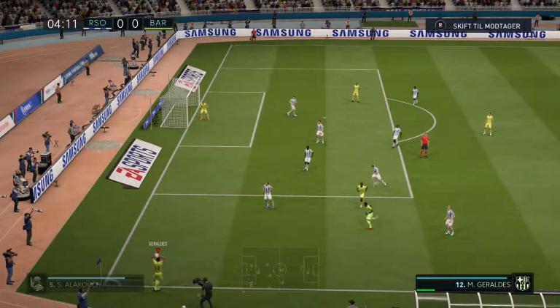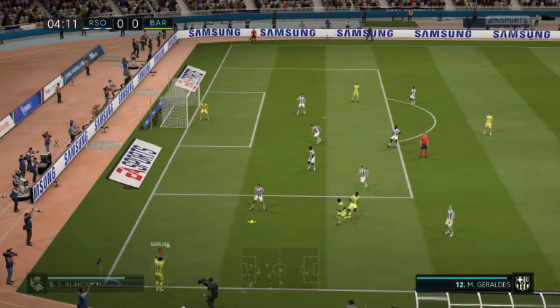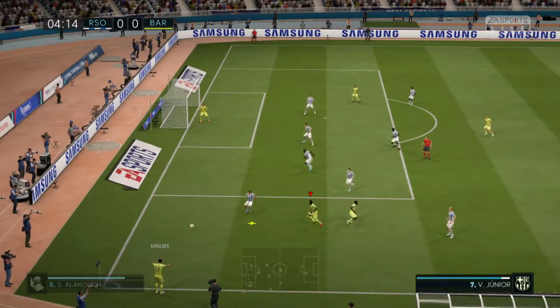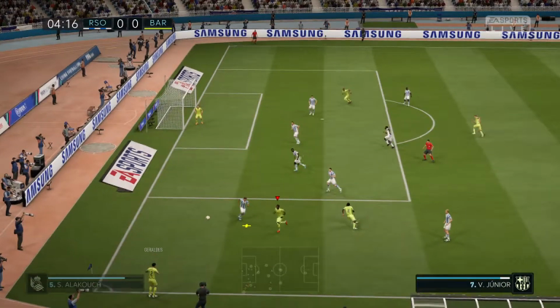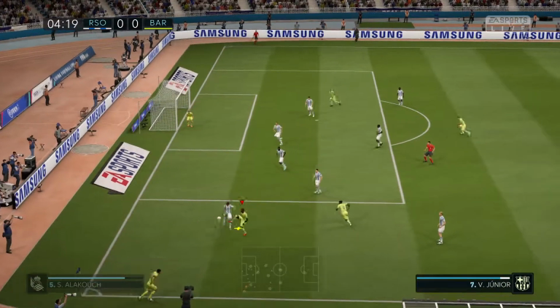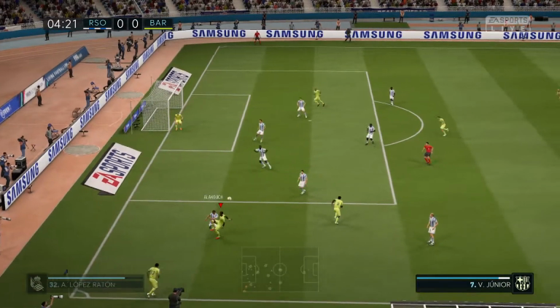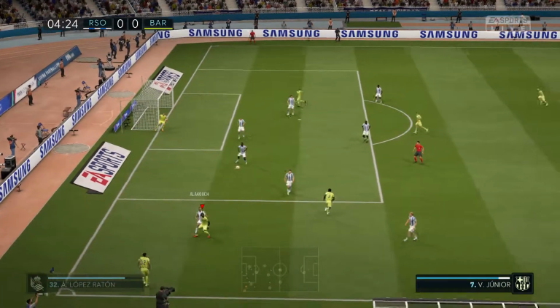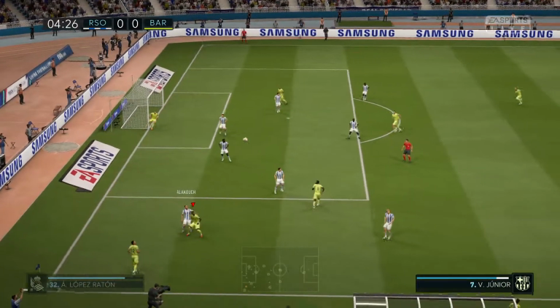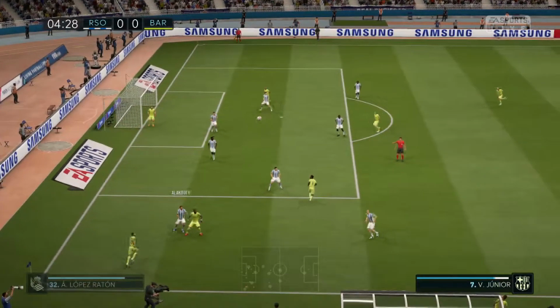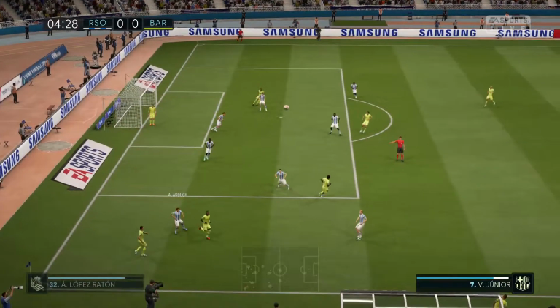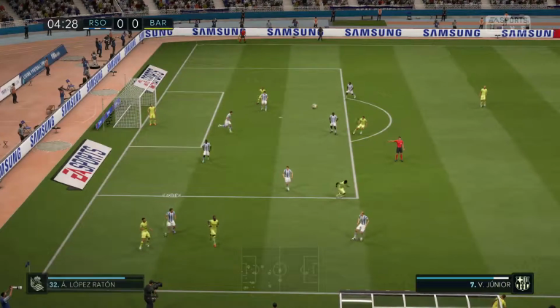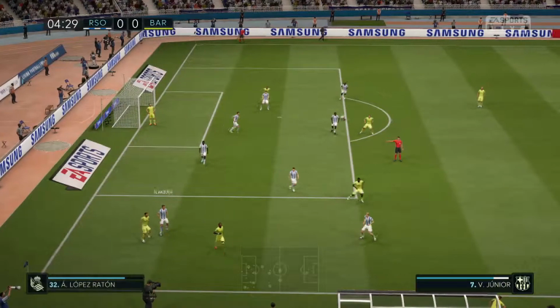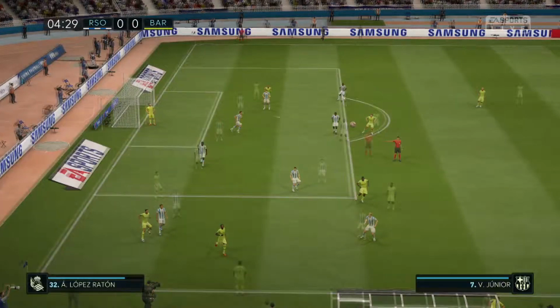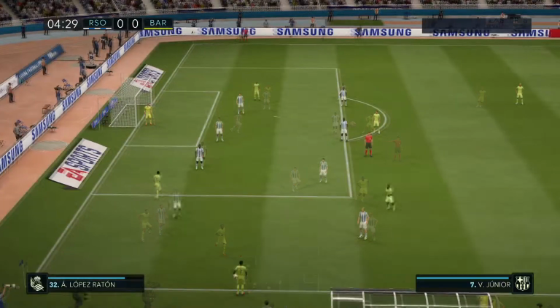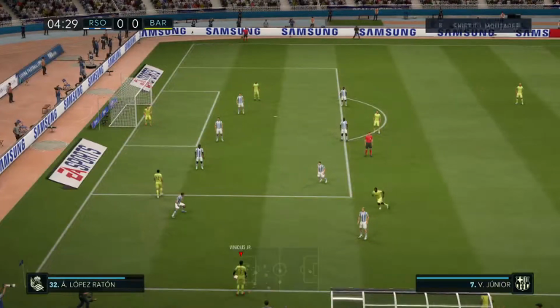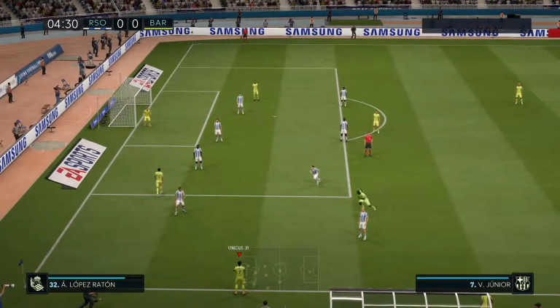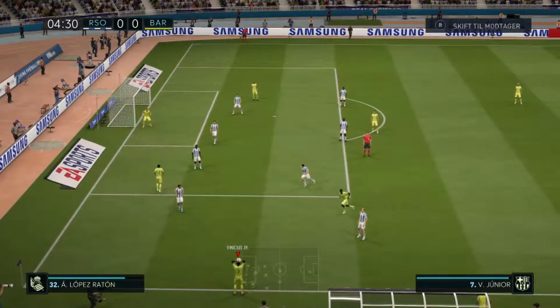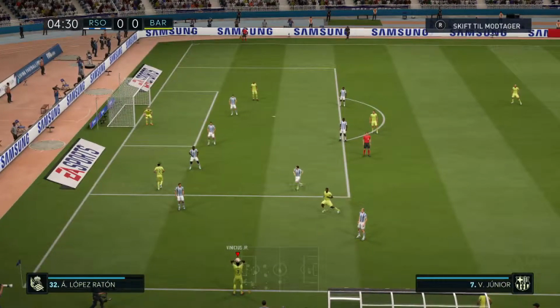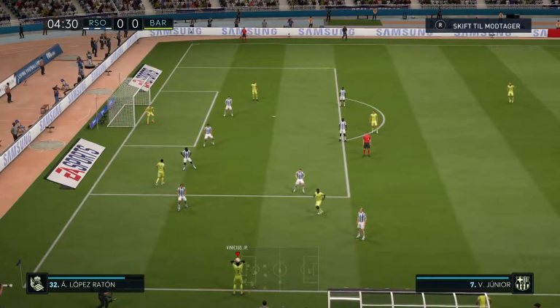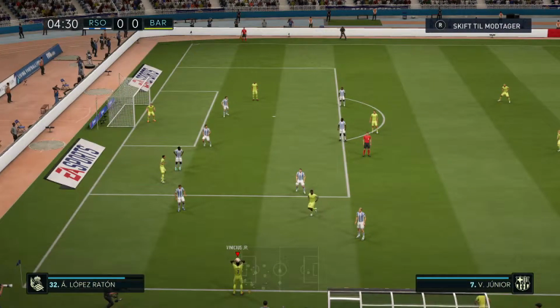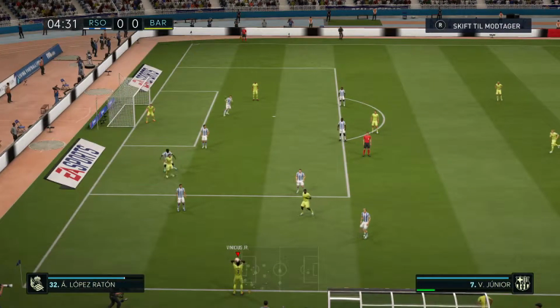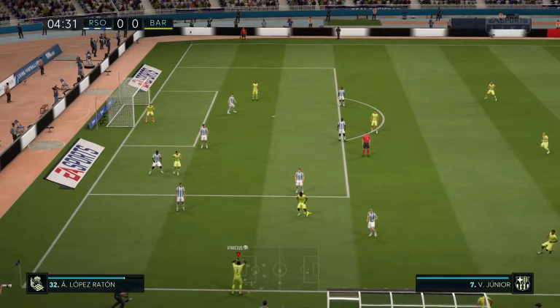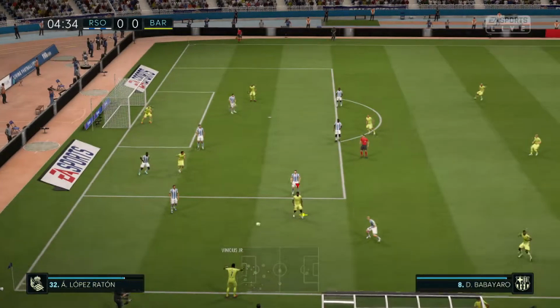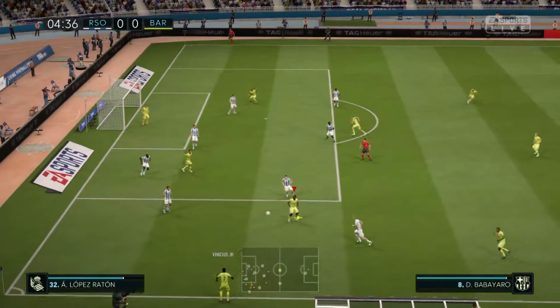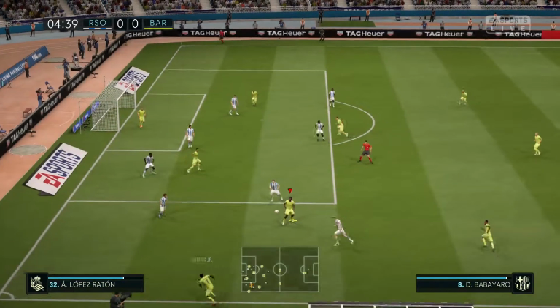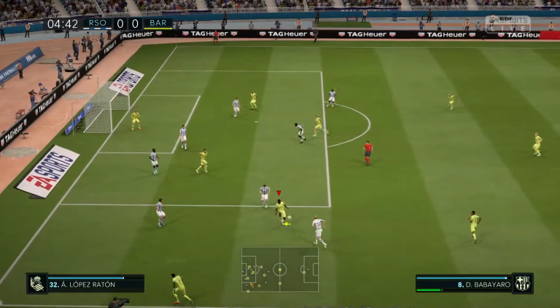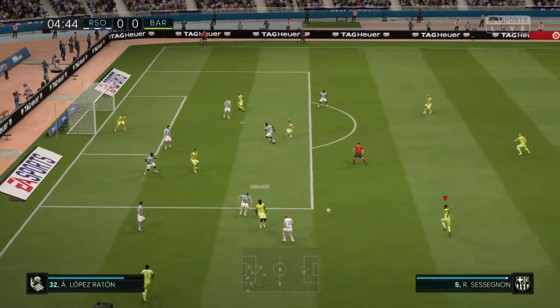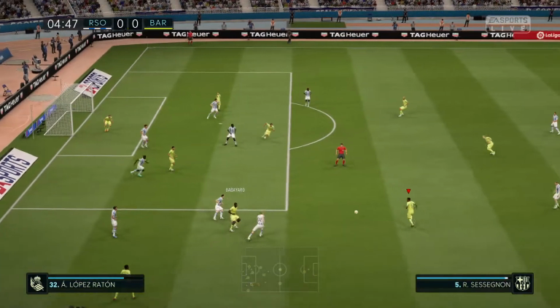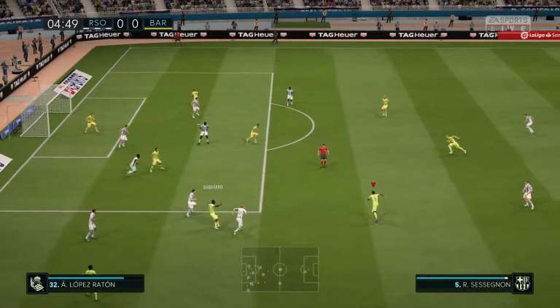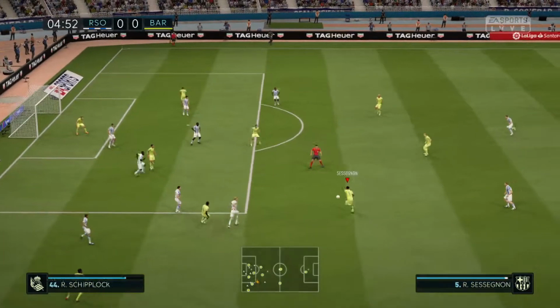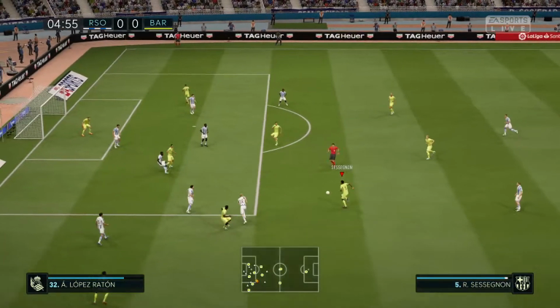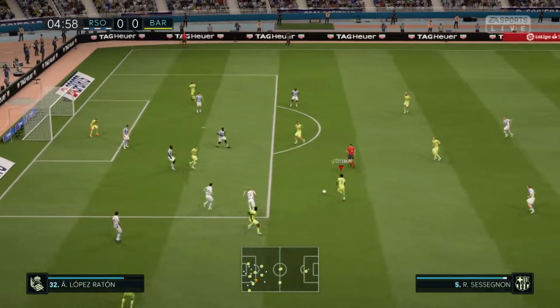Barcelona's lineup here: 4-3-3, and they've got natural wide players in that front three with a central striker.